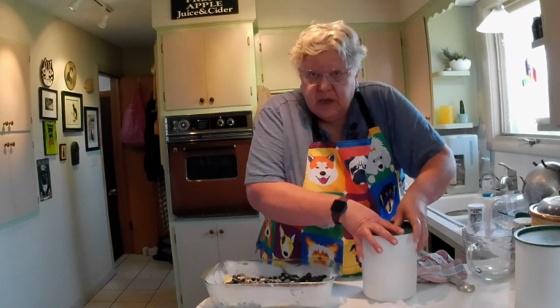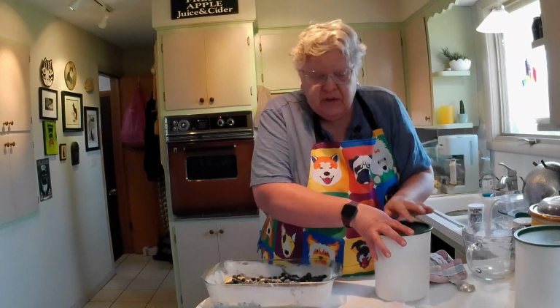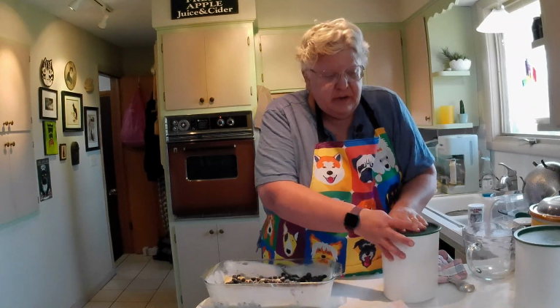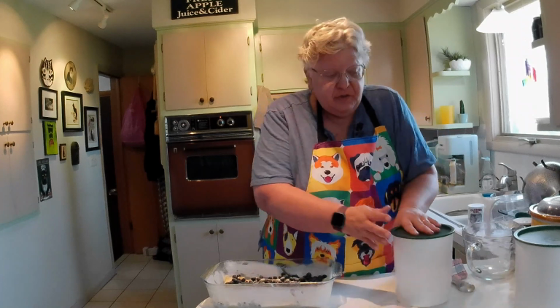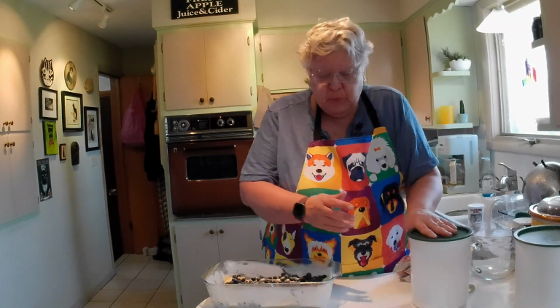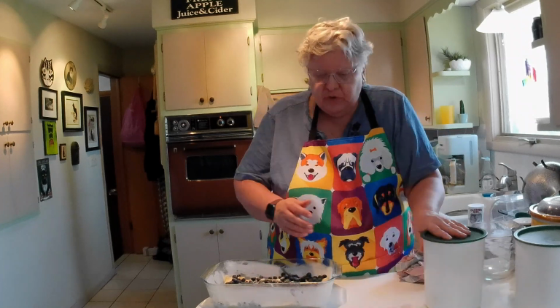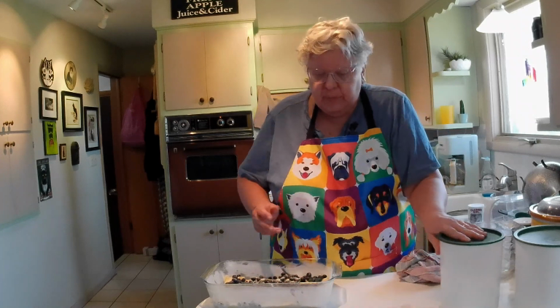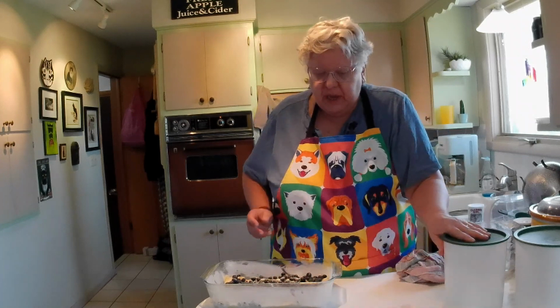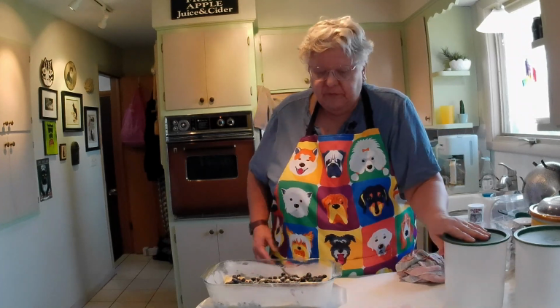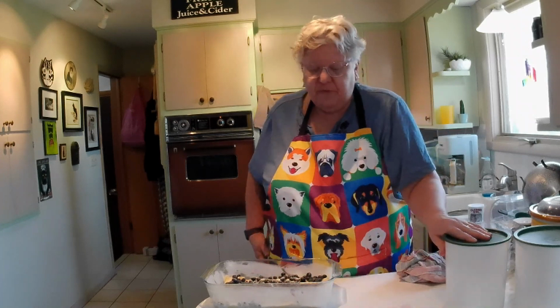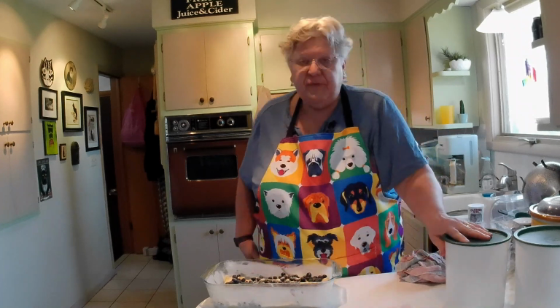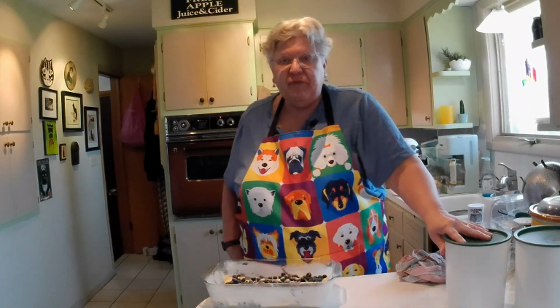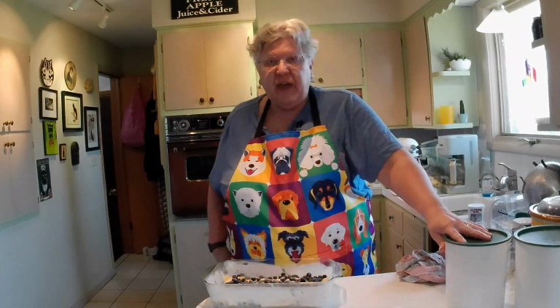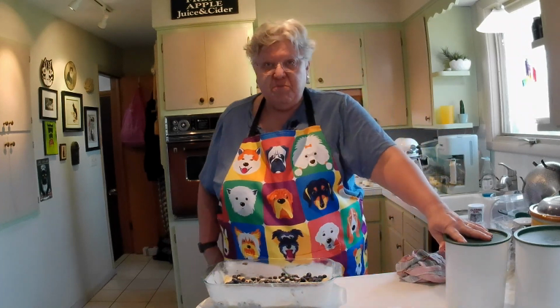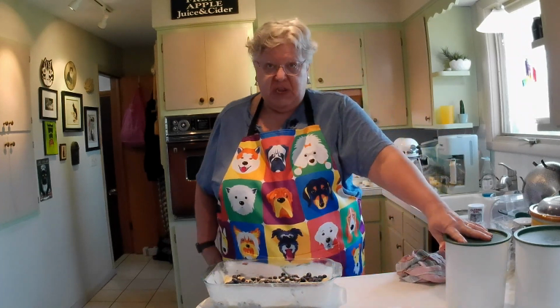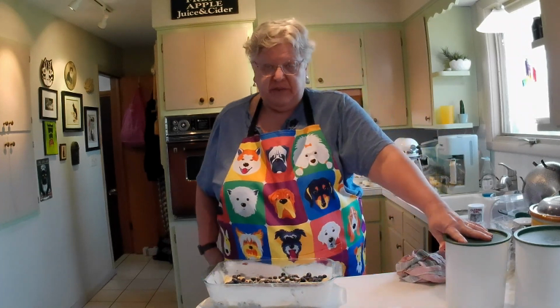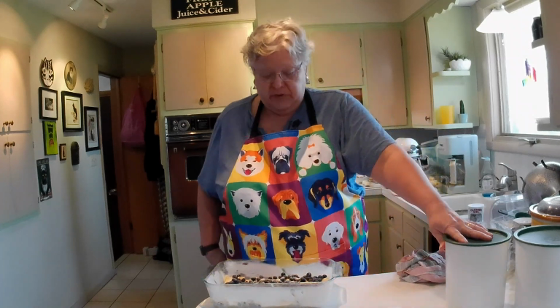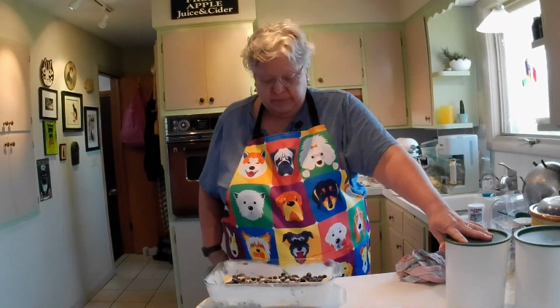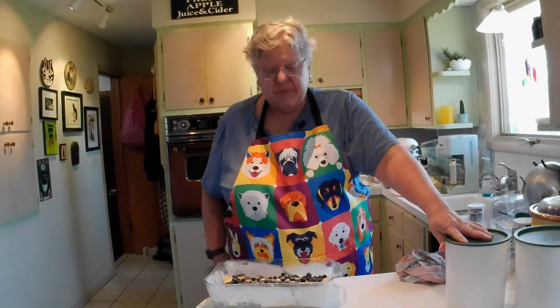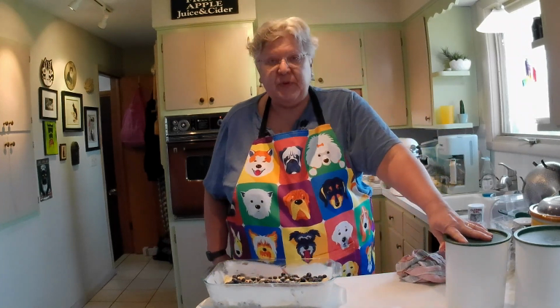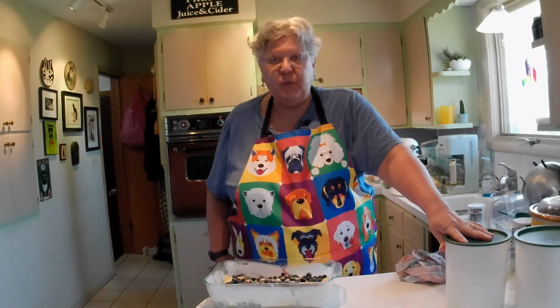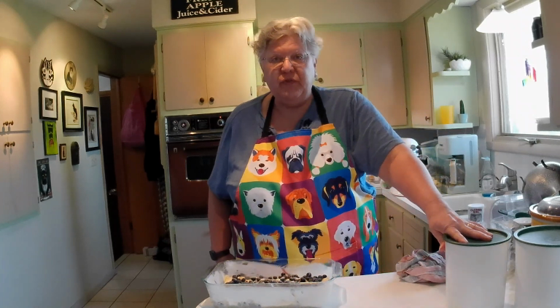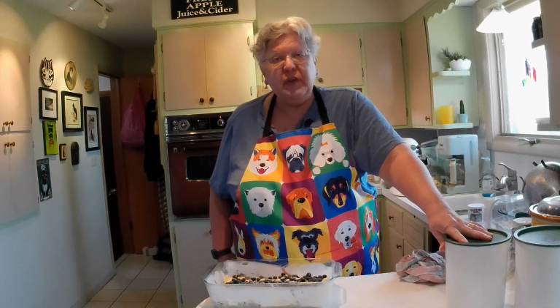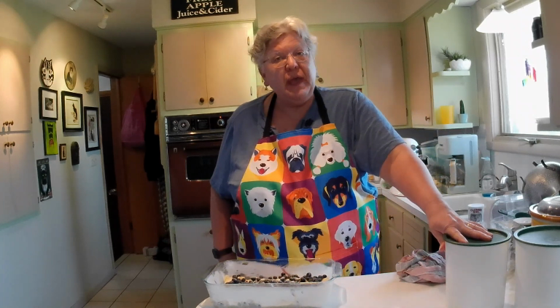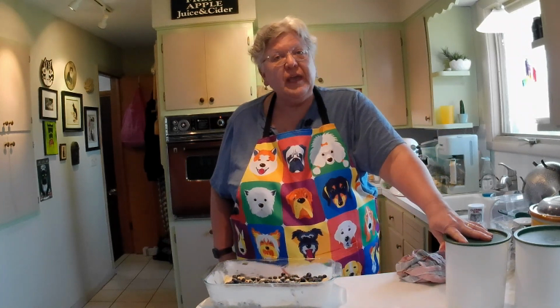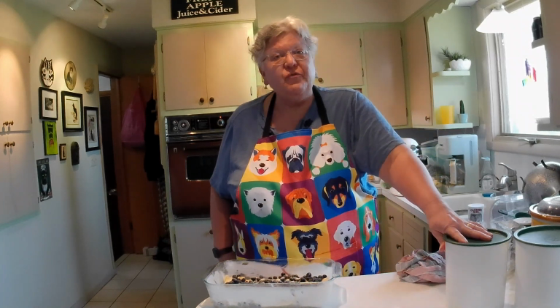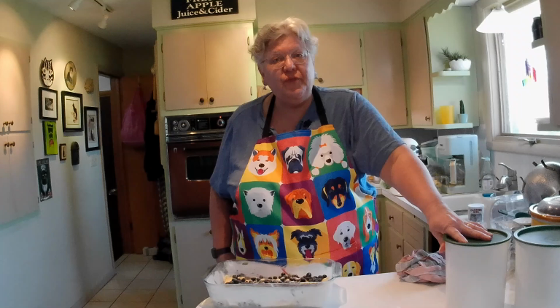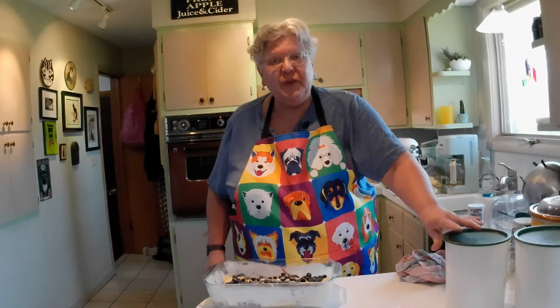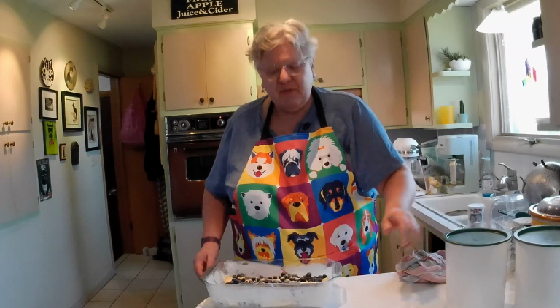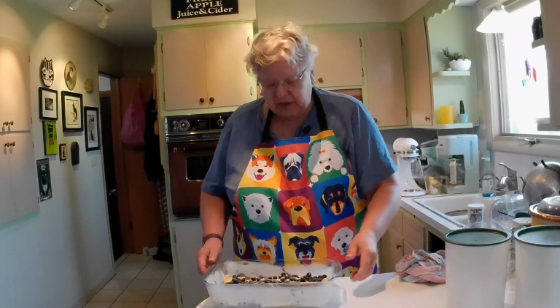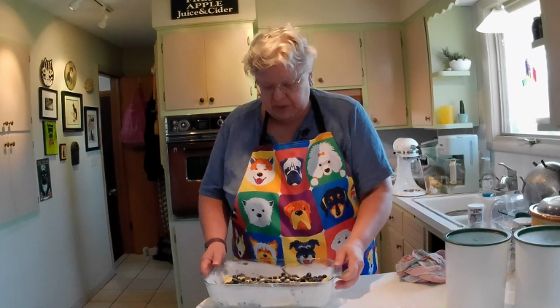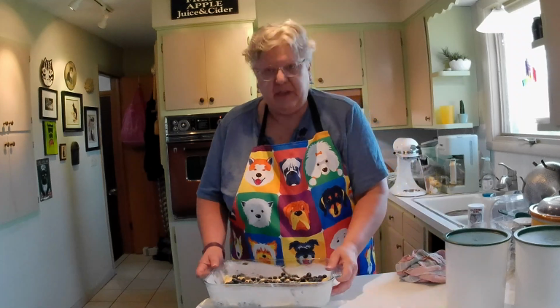Easy peasy. It is supposed to bake for 55 minutes, so we'll see you back in 55 minutes.